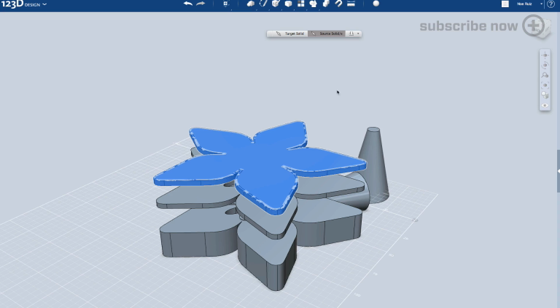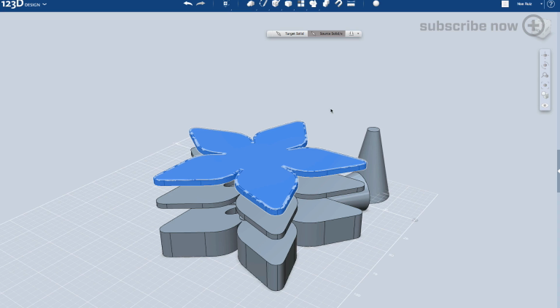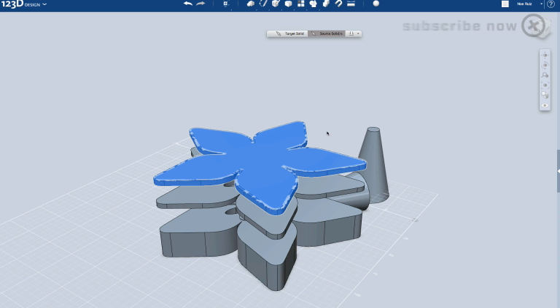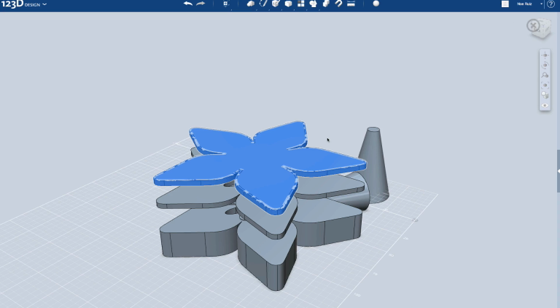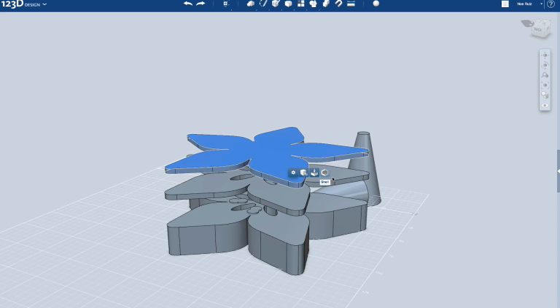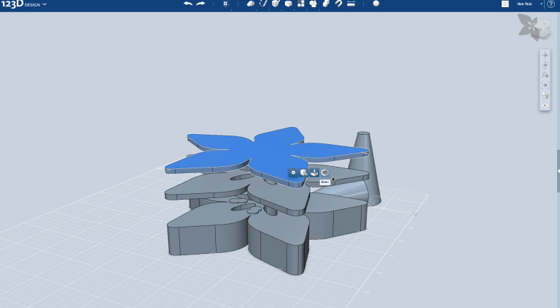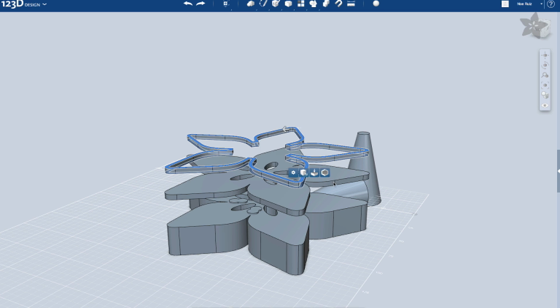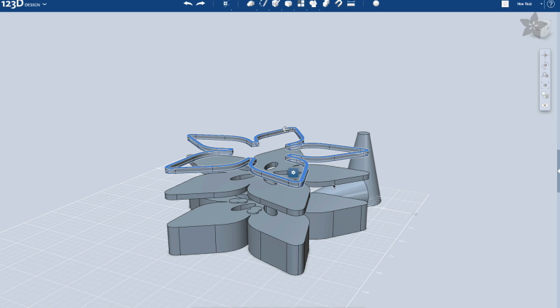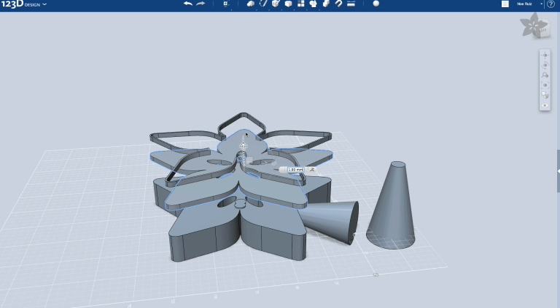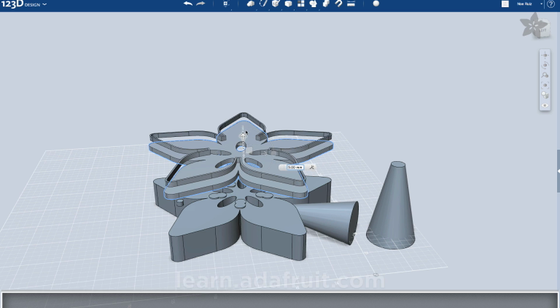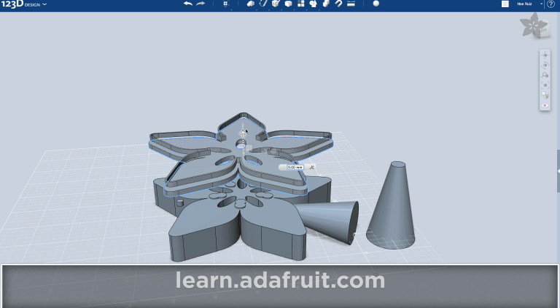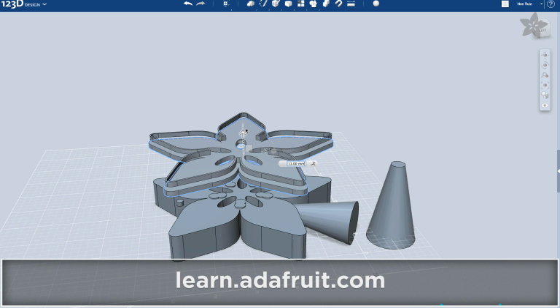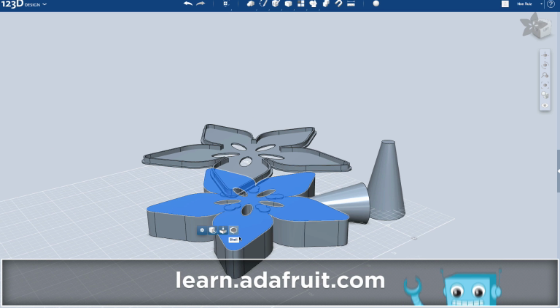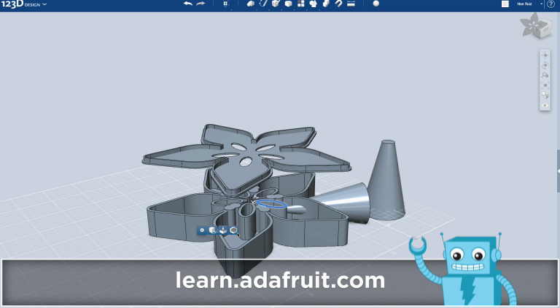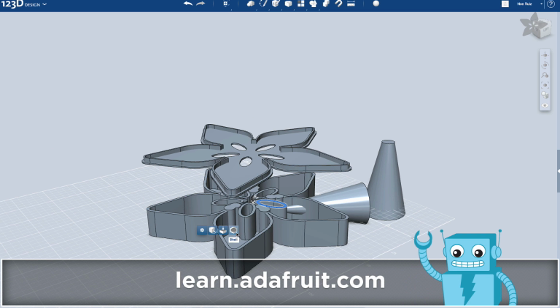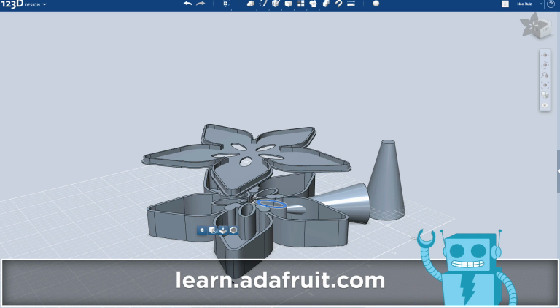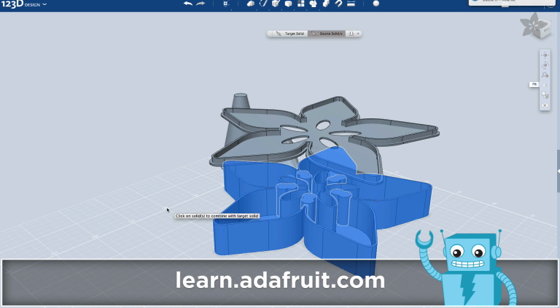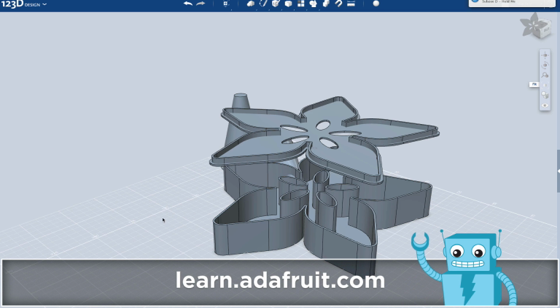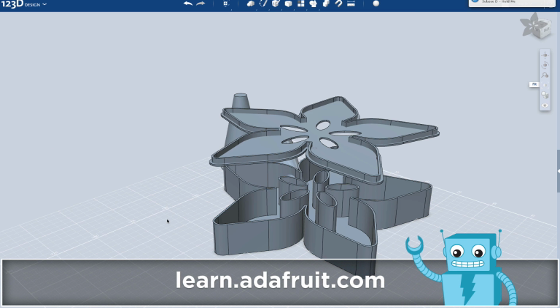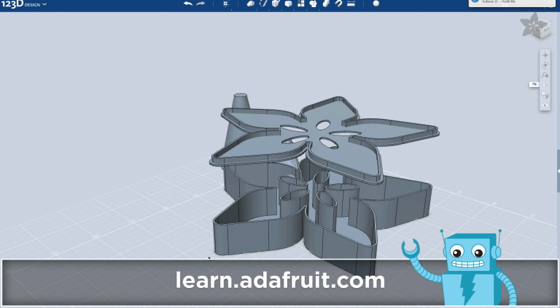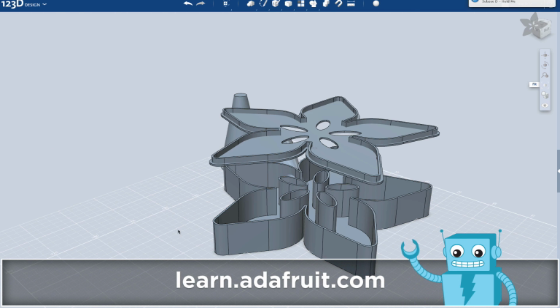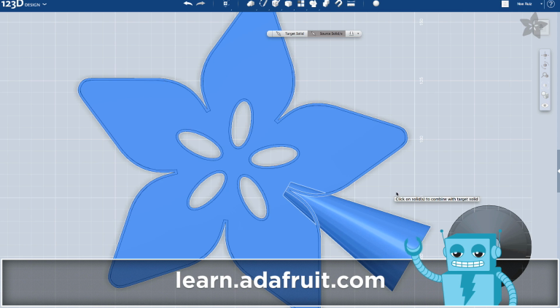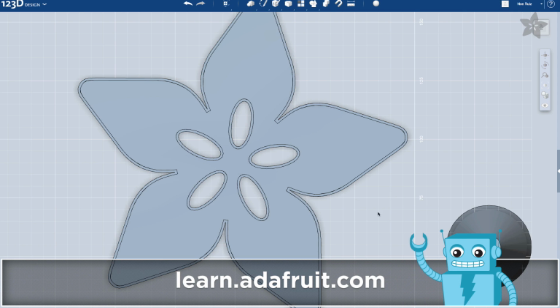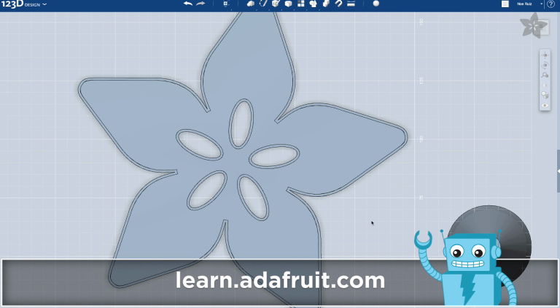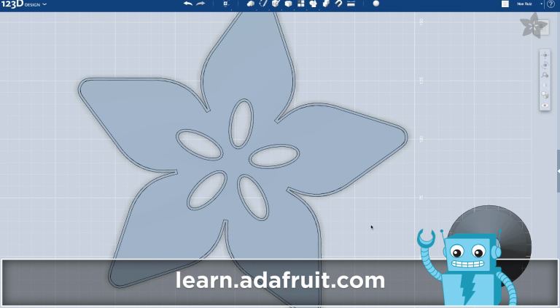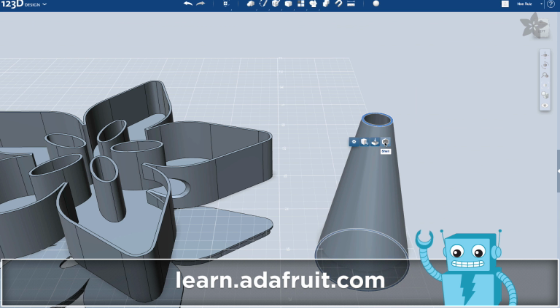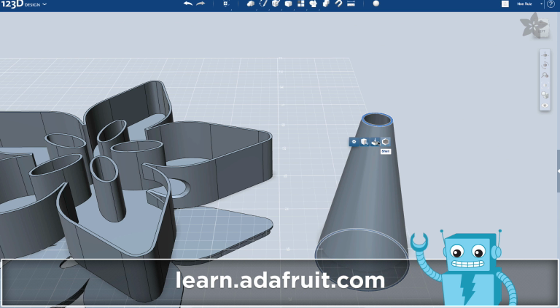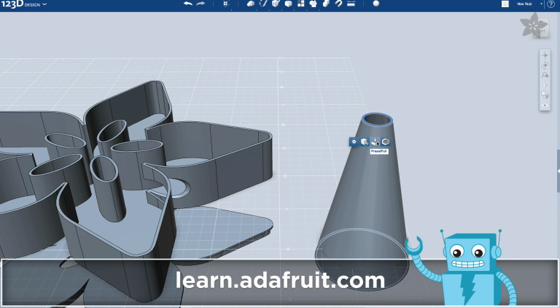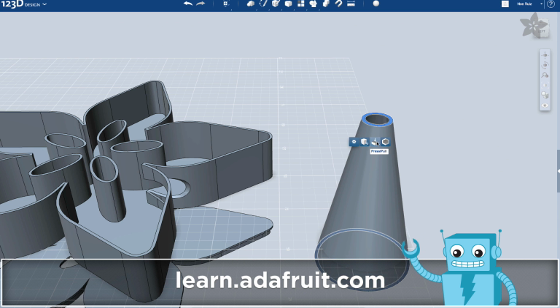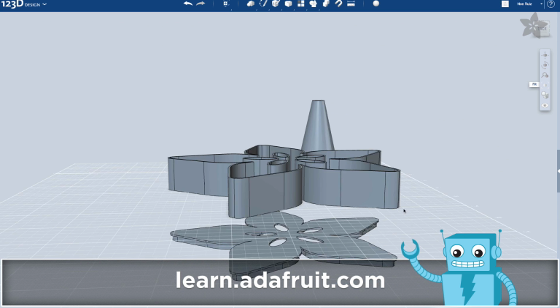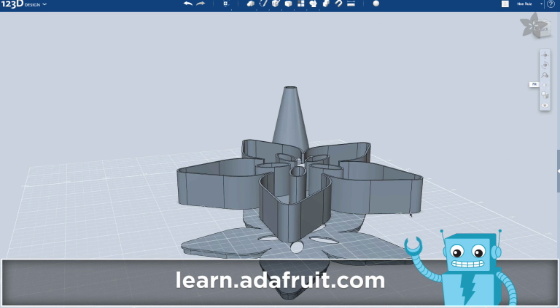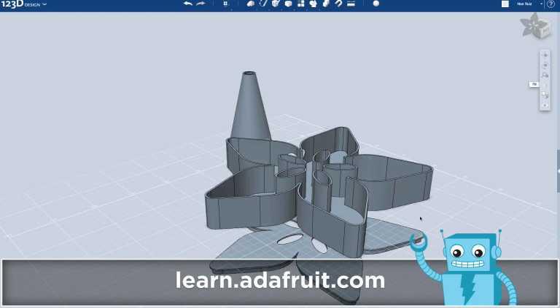Use 123D to import vector art. Extrude the shape and shell it out to make a case. Check out our guide for a complete tutorial.